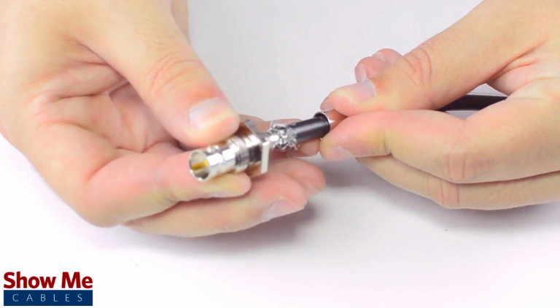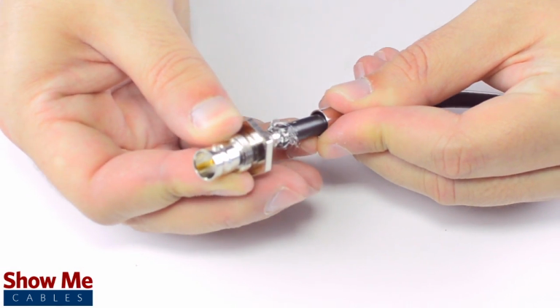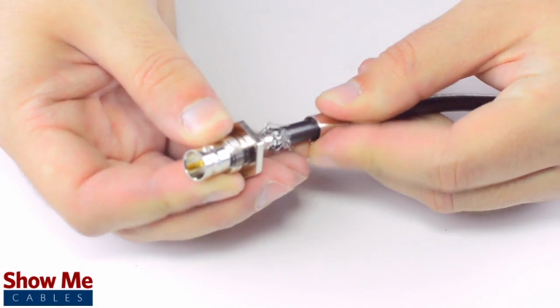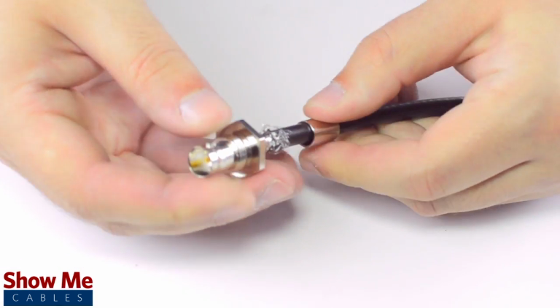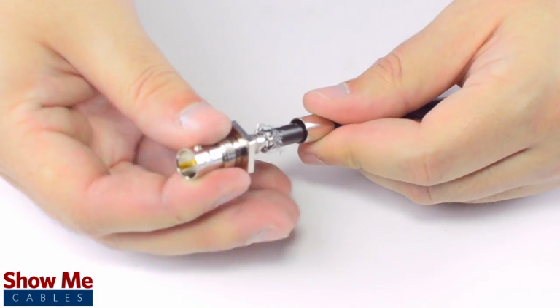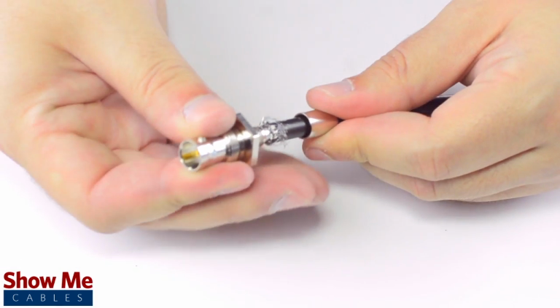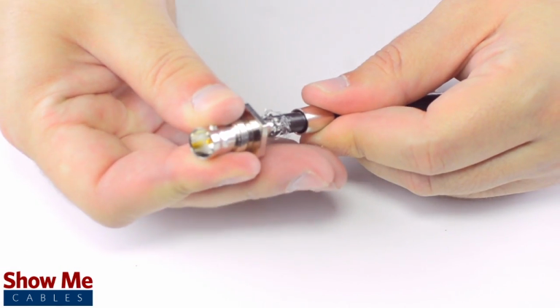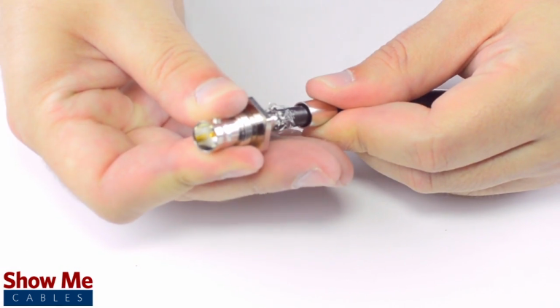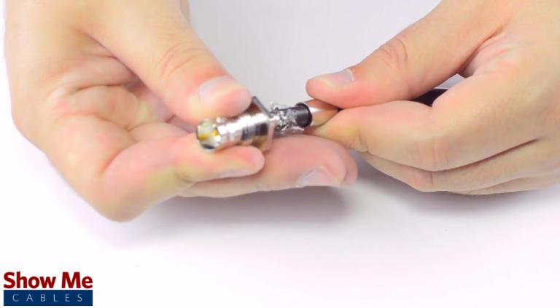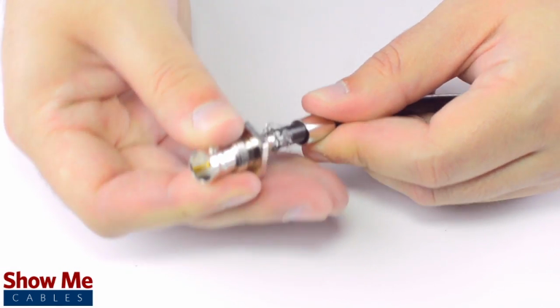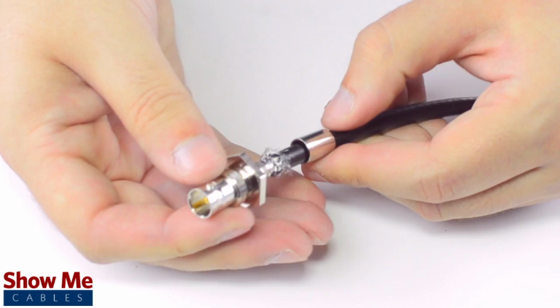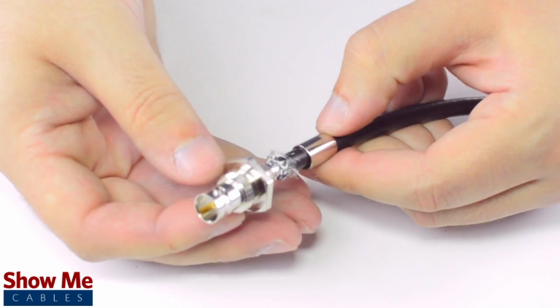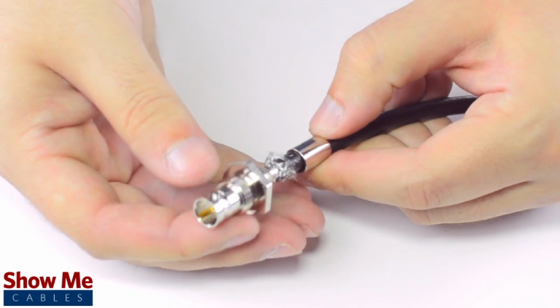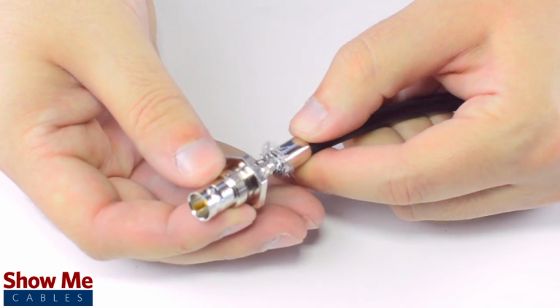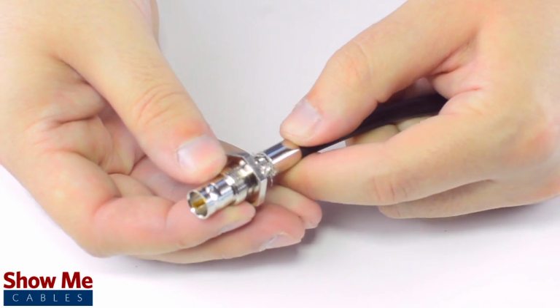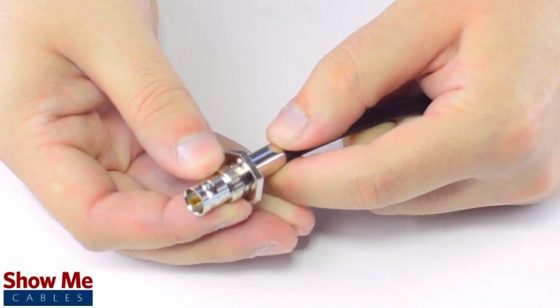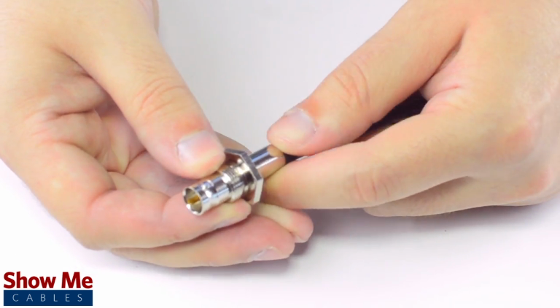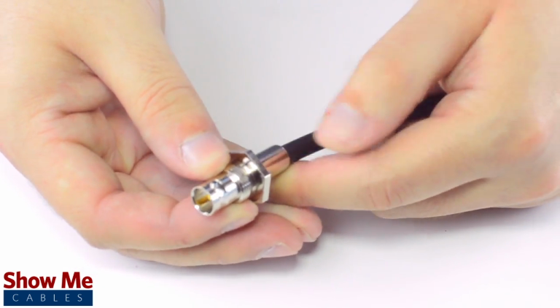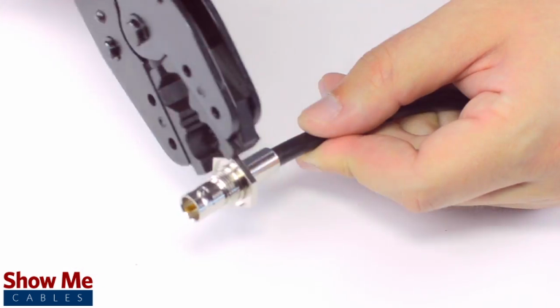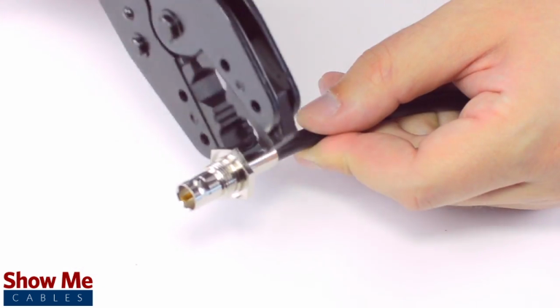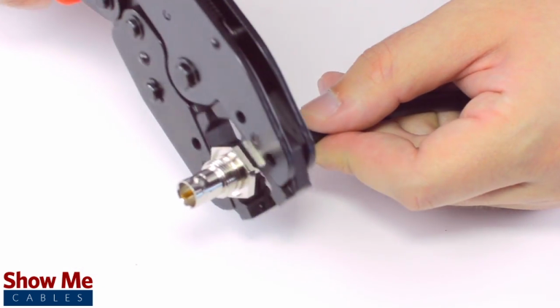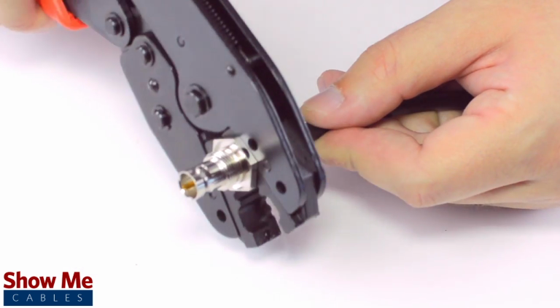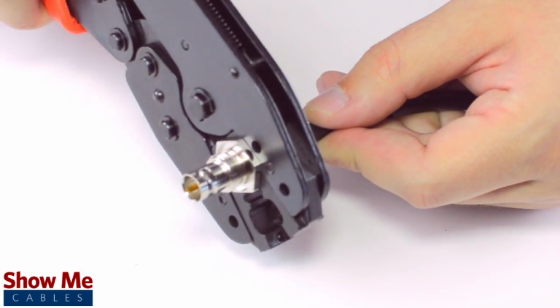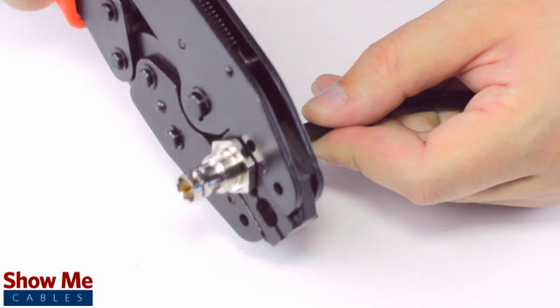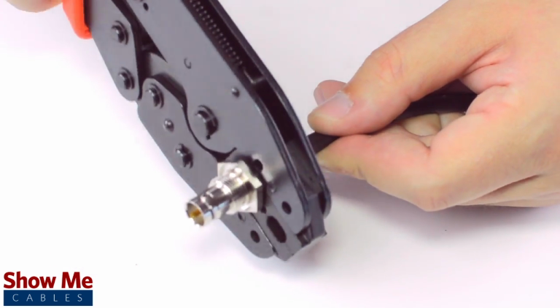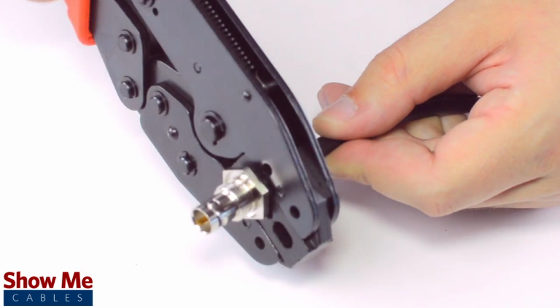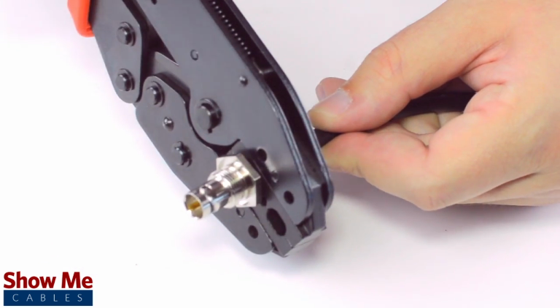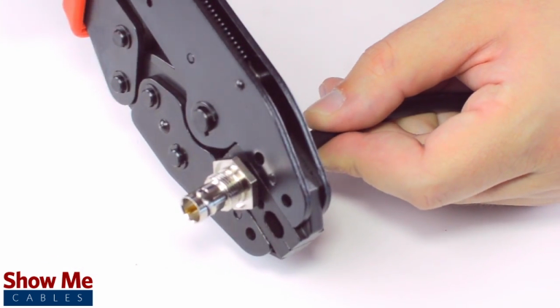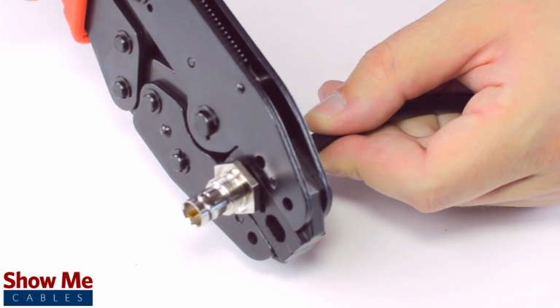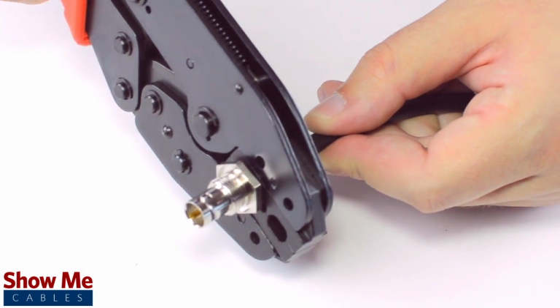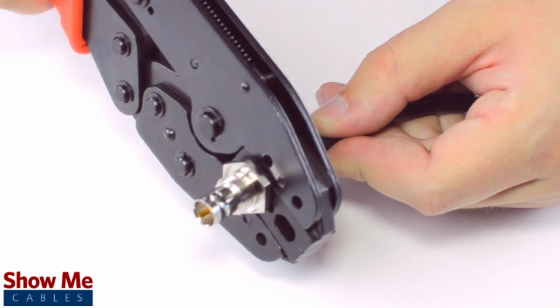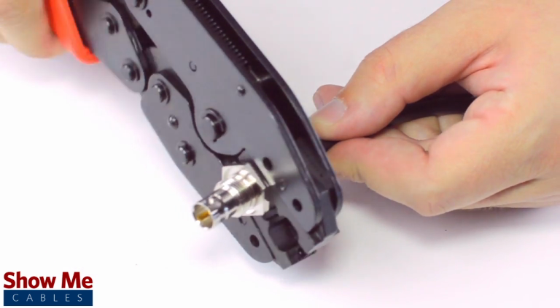Then, slide the ferrule up to the base of the connector, folding the shield with it. Crimp the ferrule under the outer jacket to complete termination.